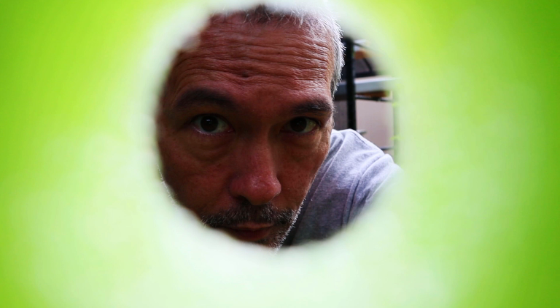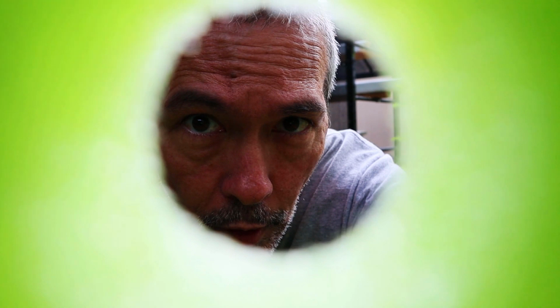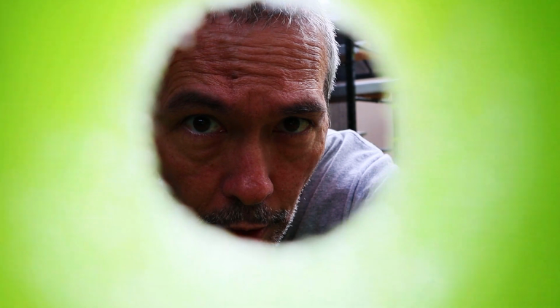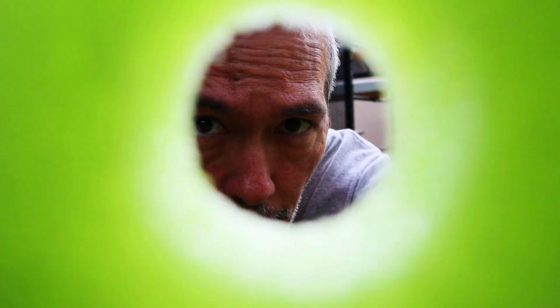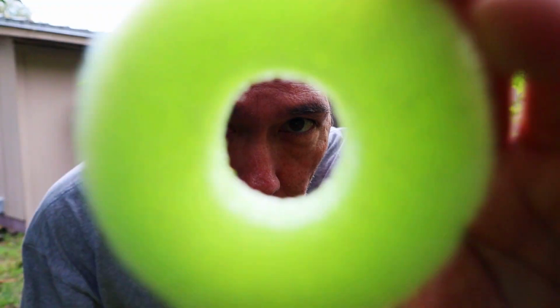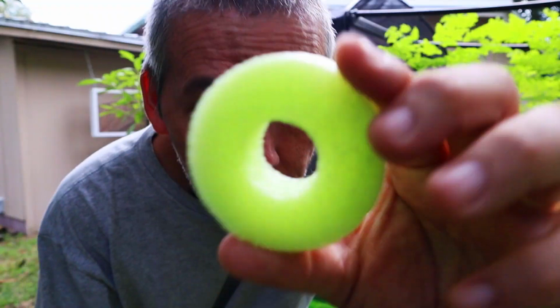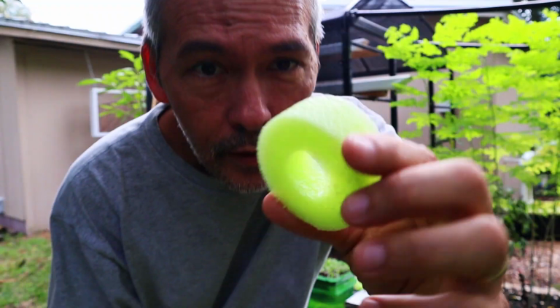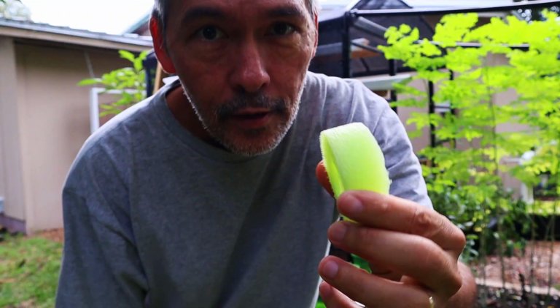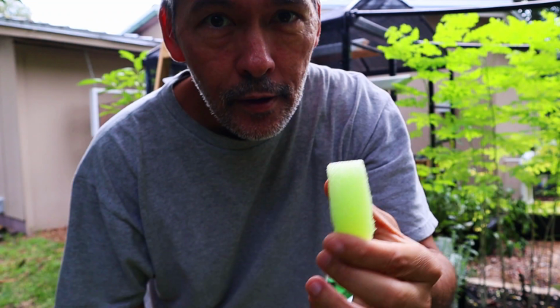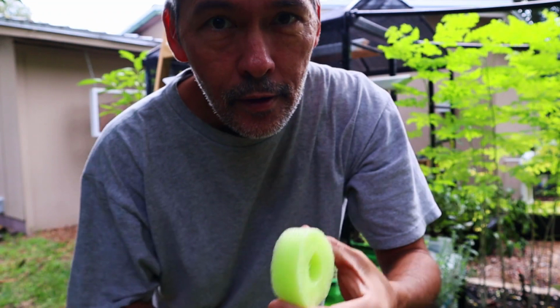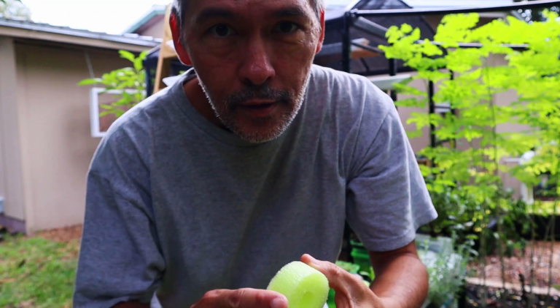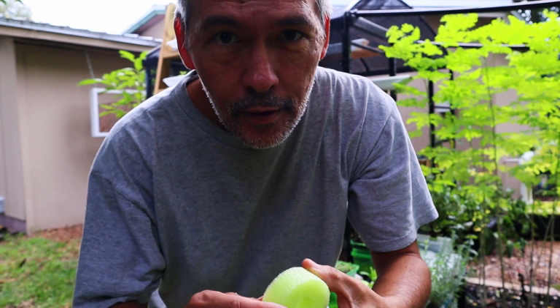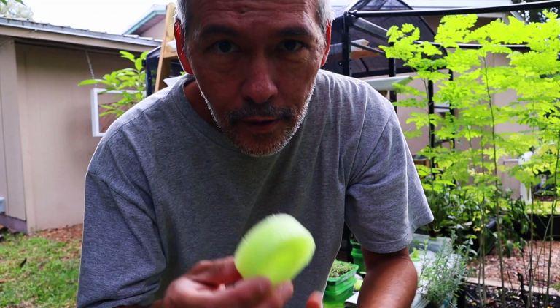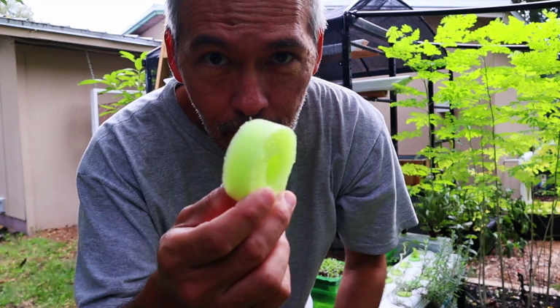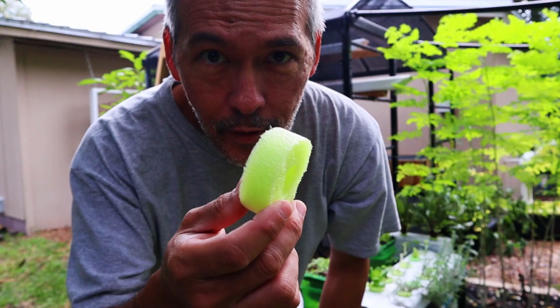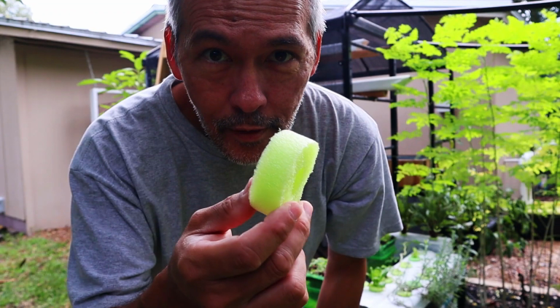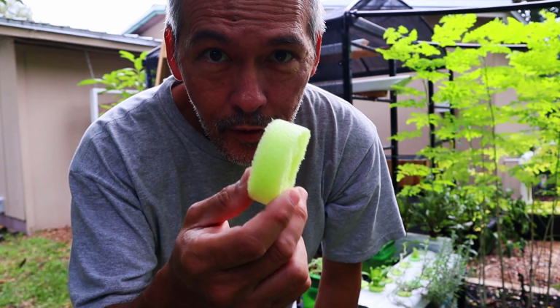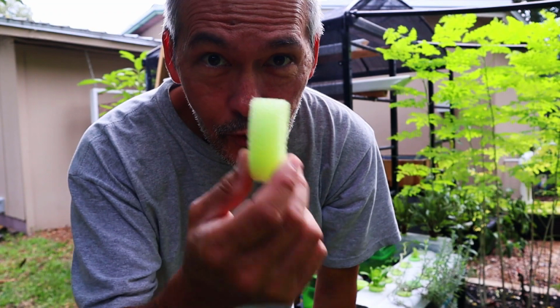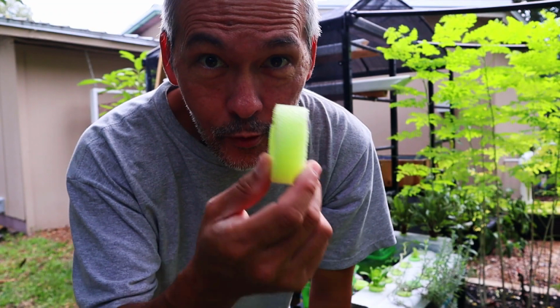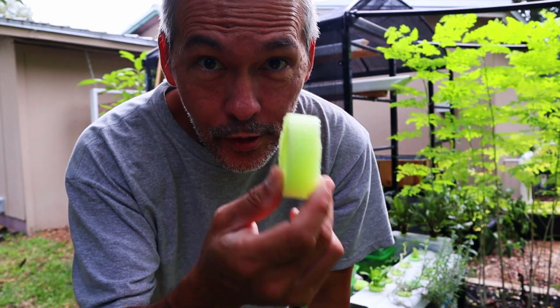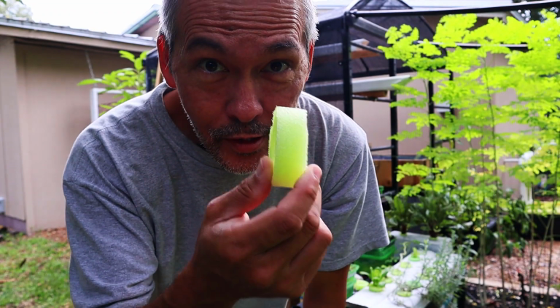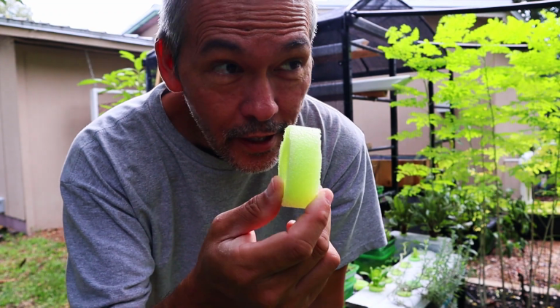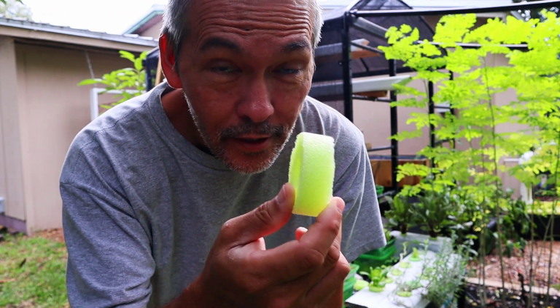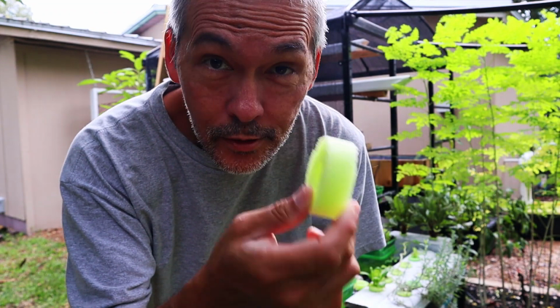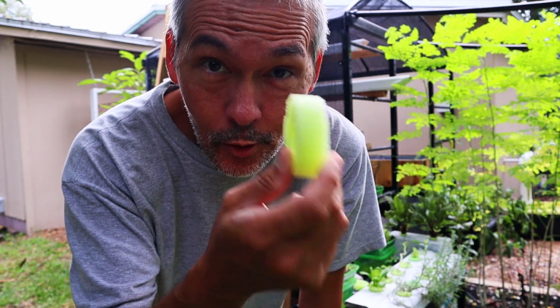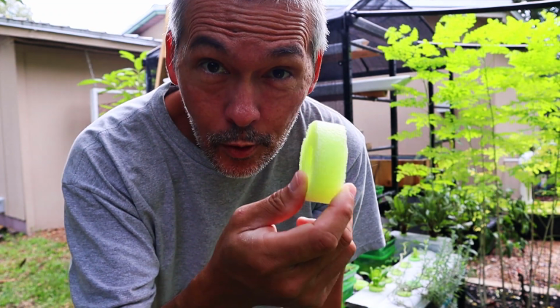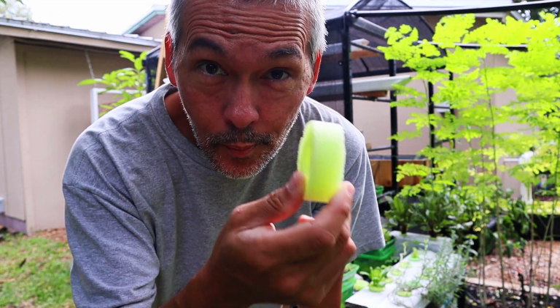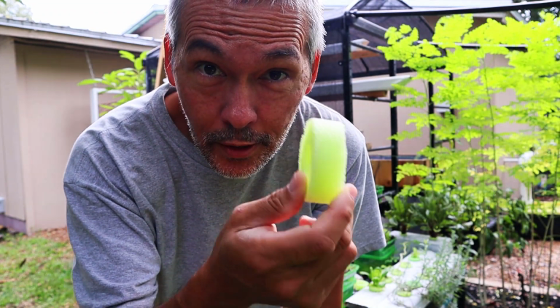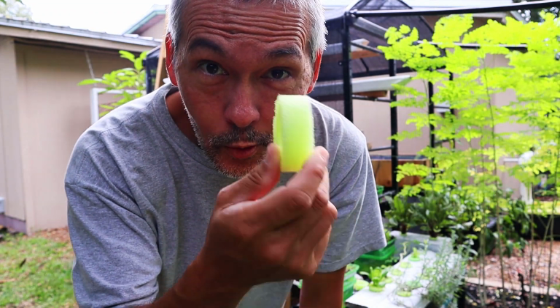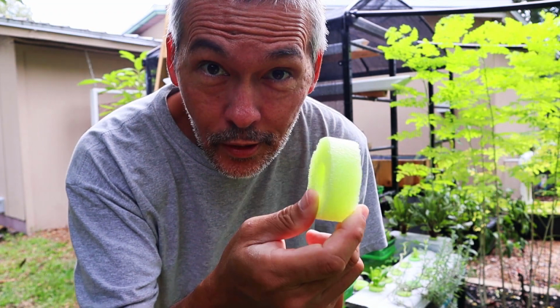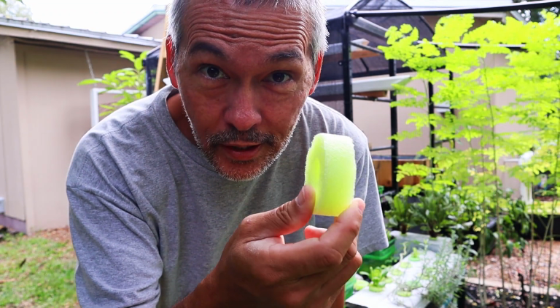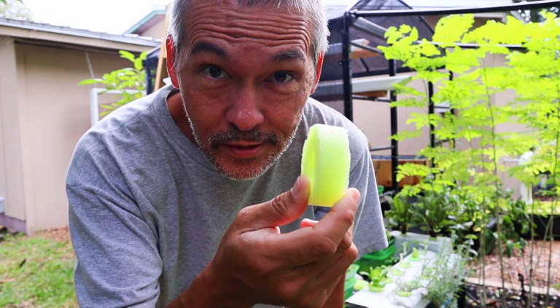Hey, let's use this today — let's go grow some bok choy and lettuce.